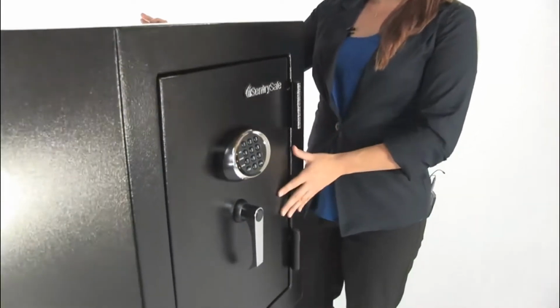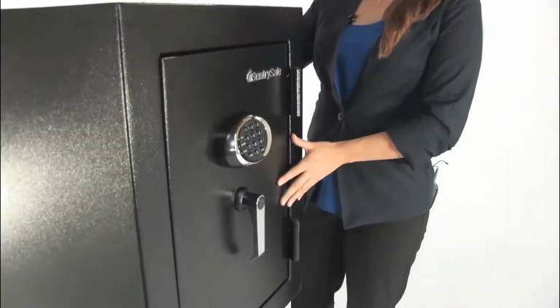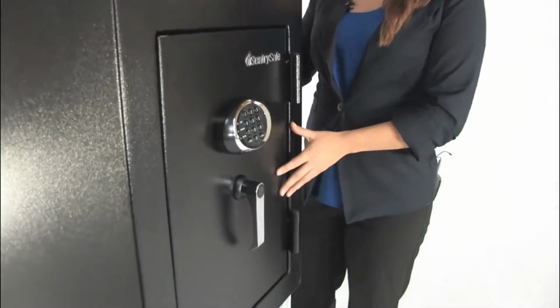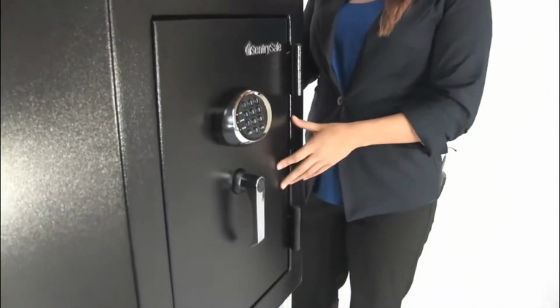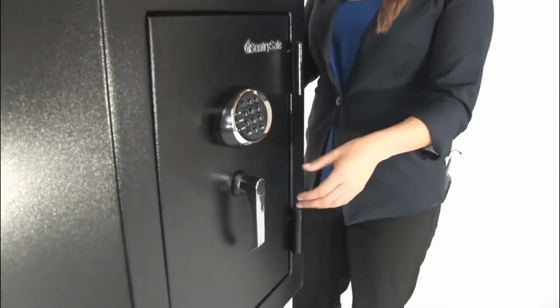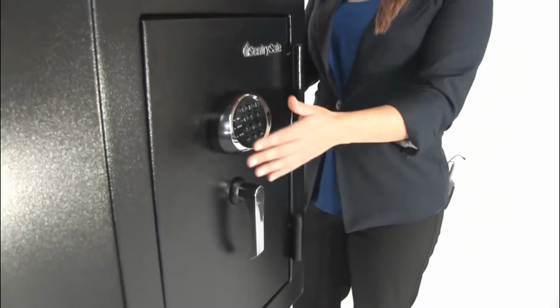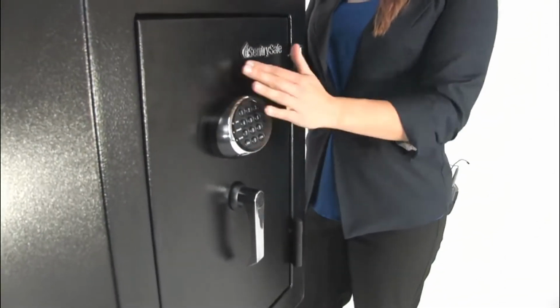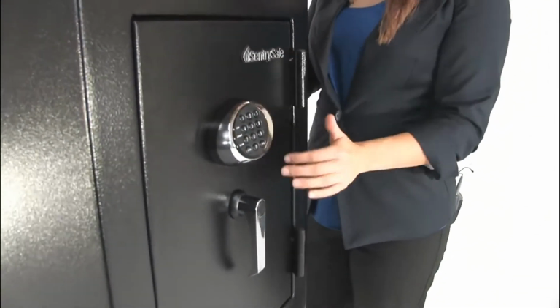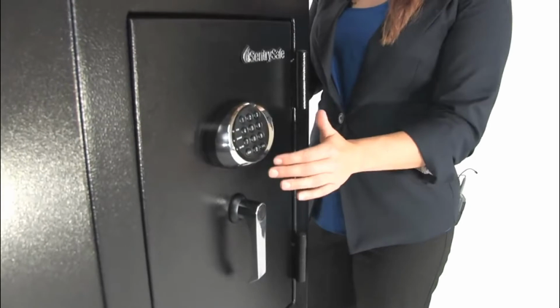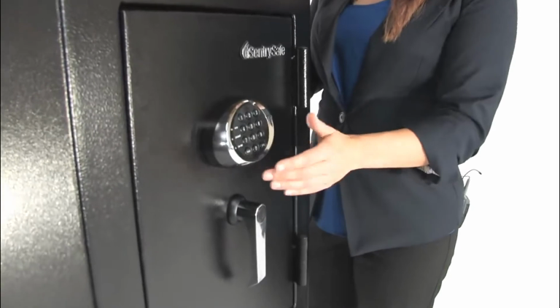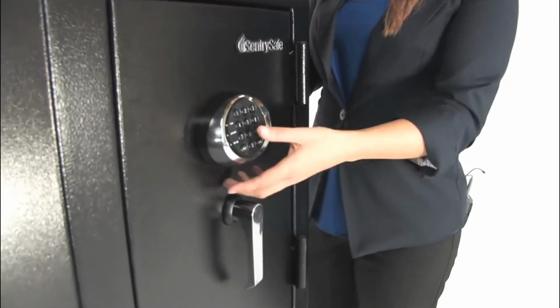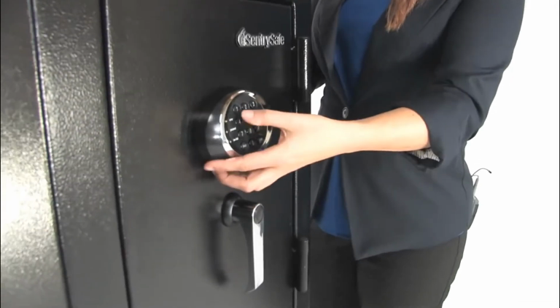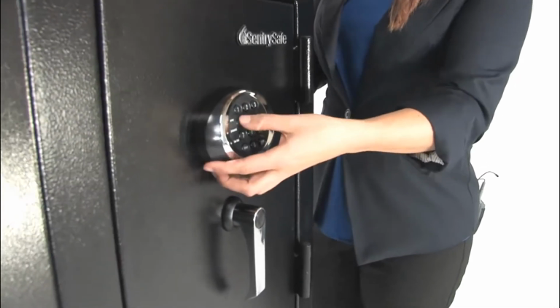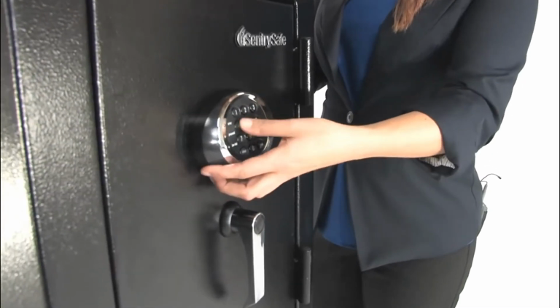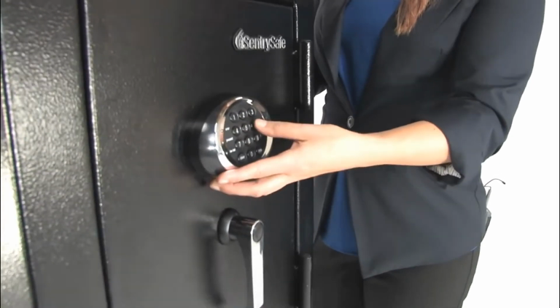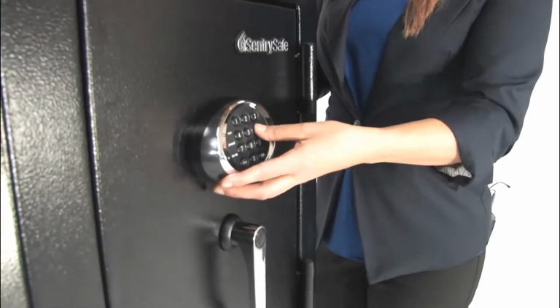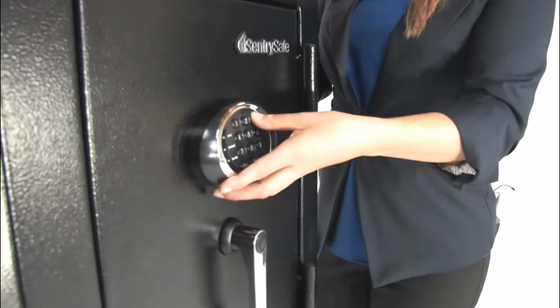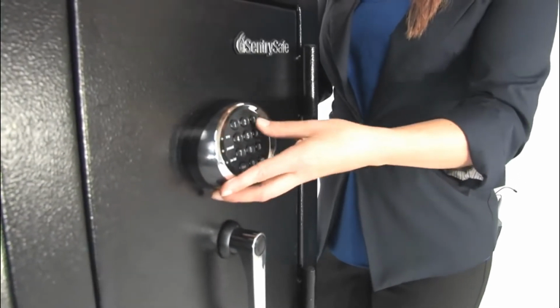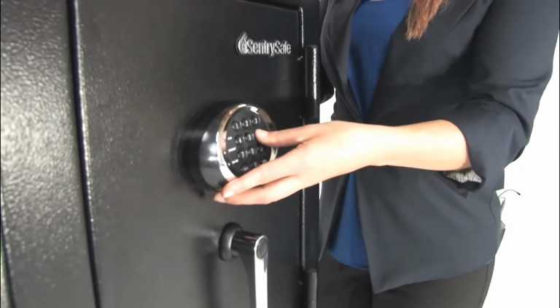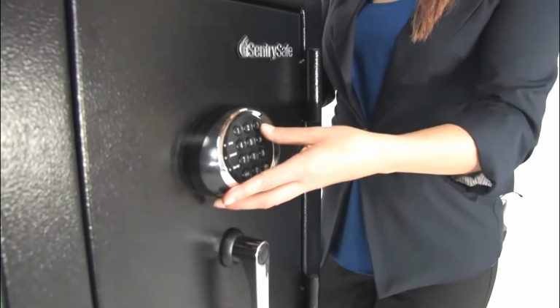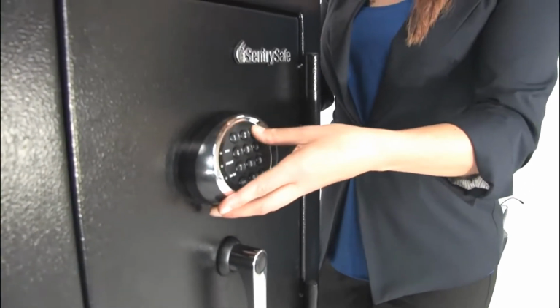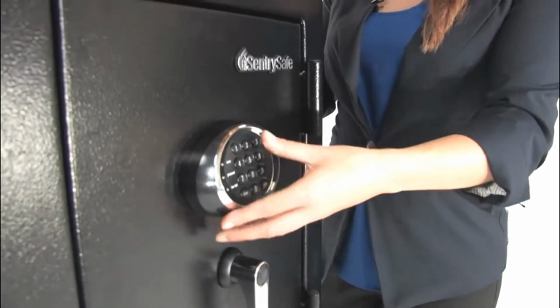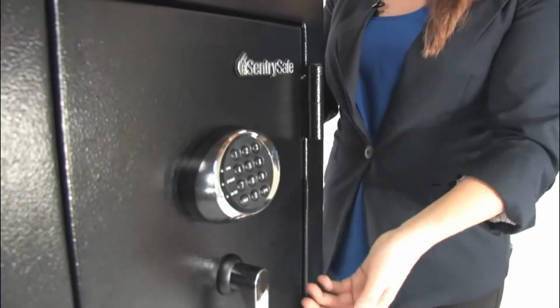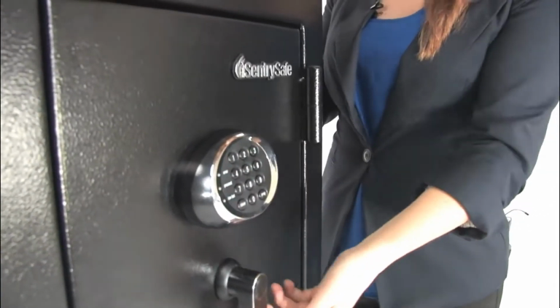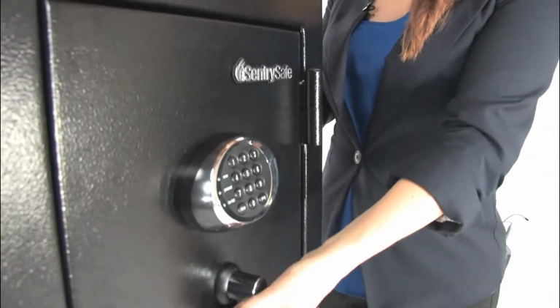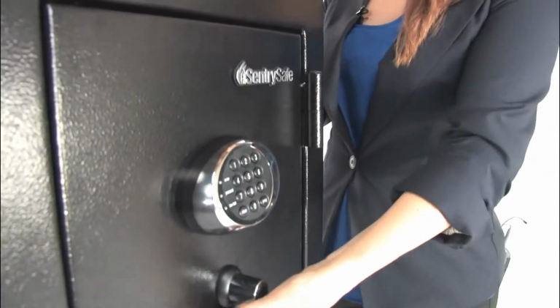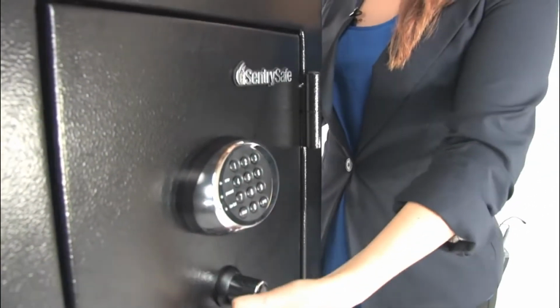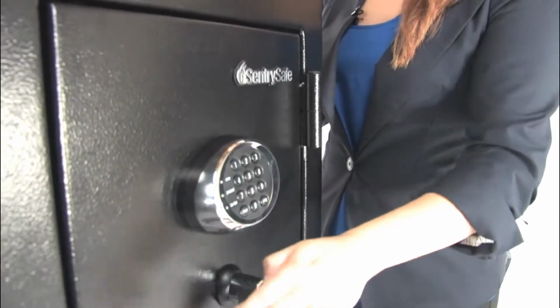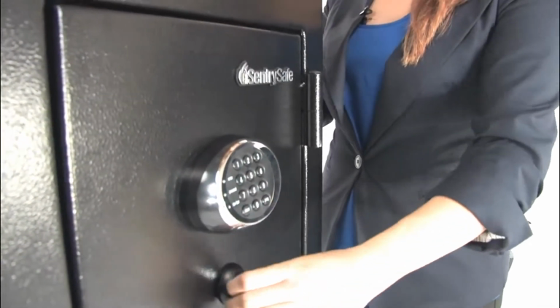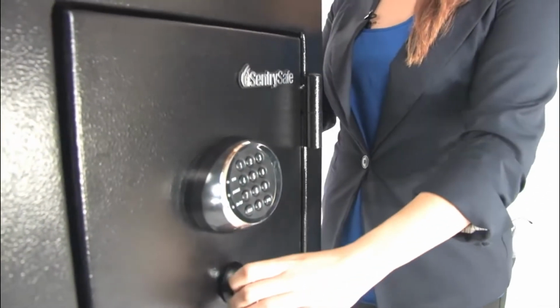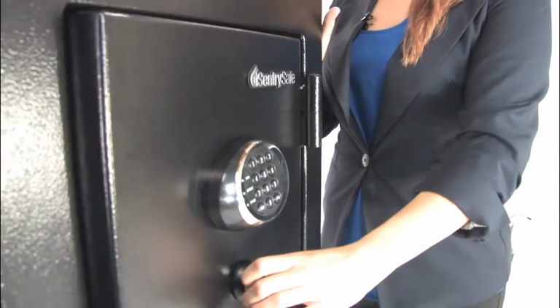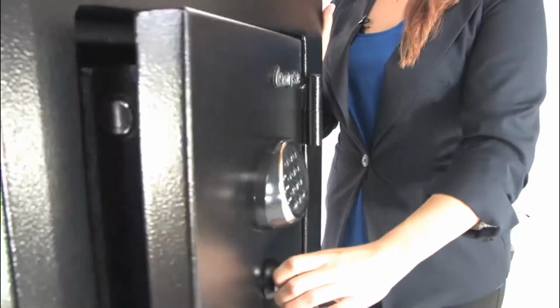It has an easy to use keypad entry. Let's put in your pin here — opens right up.